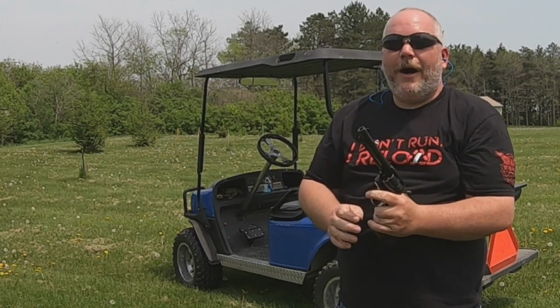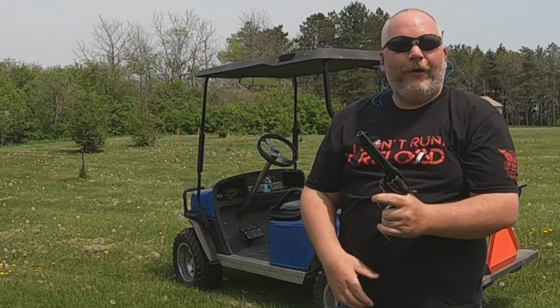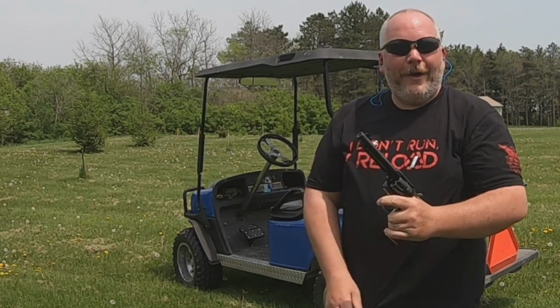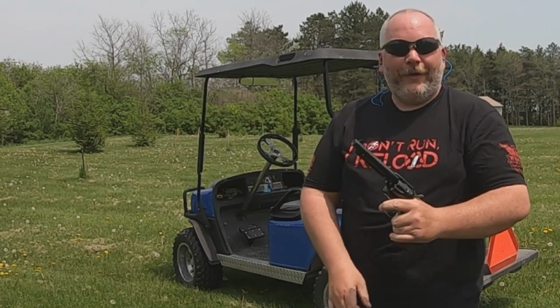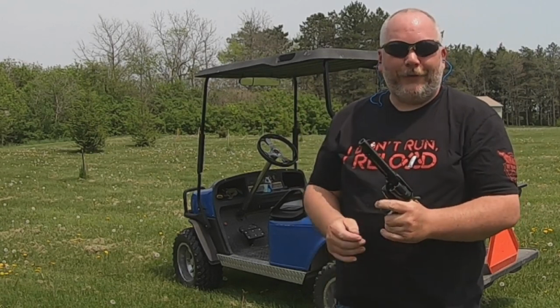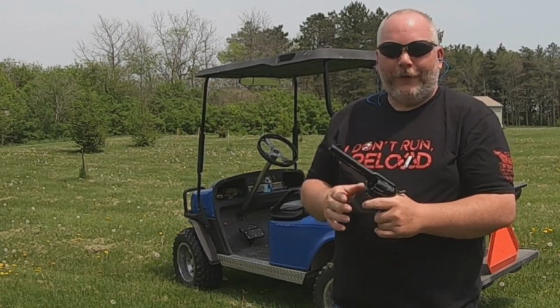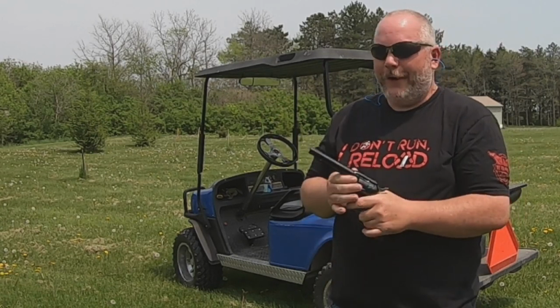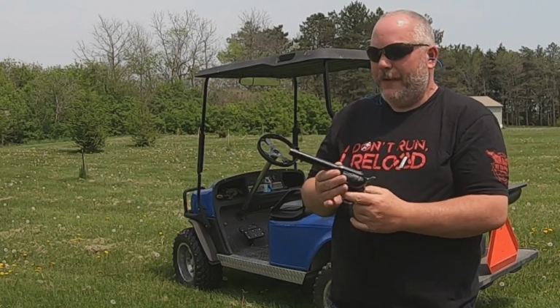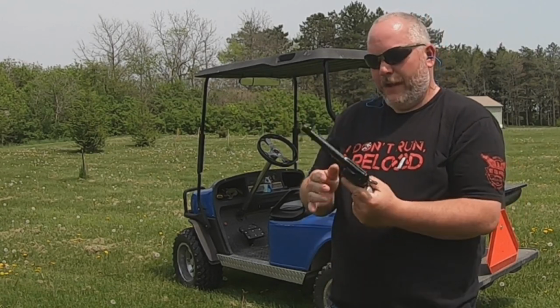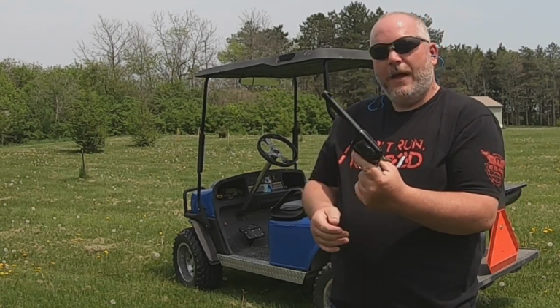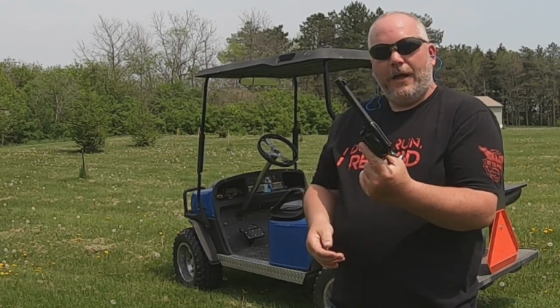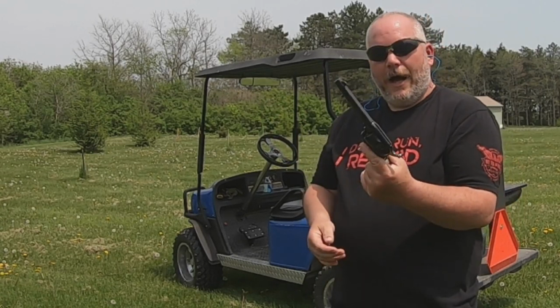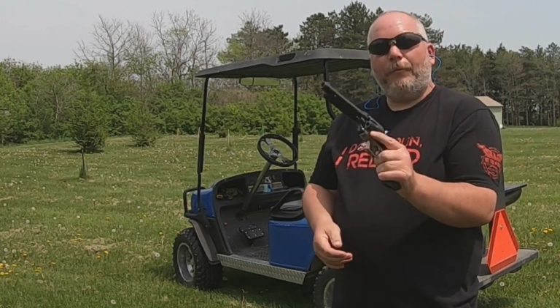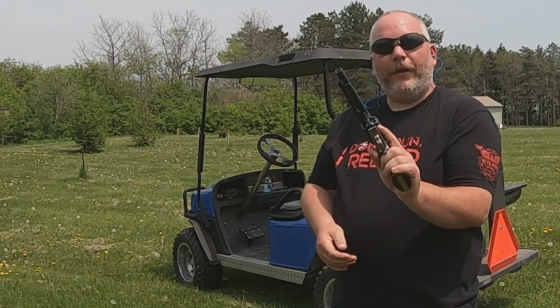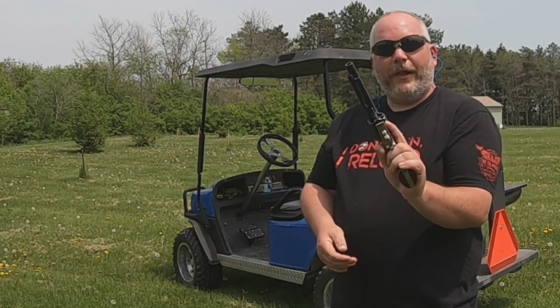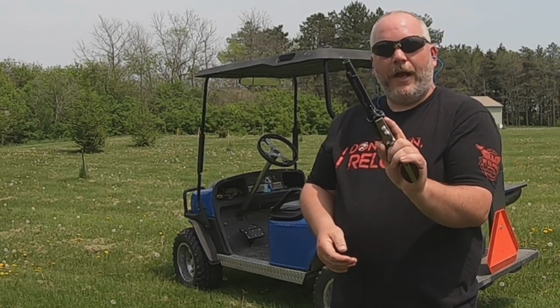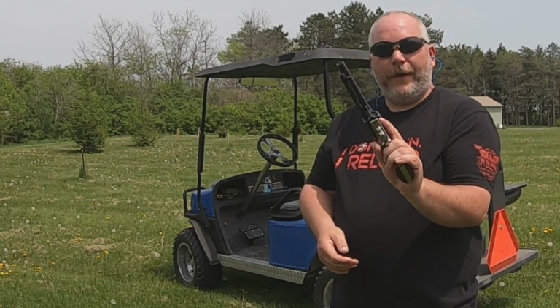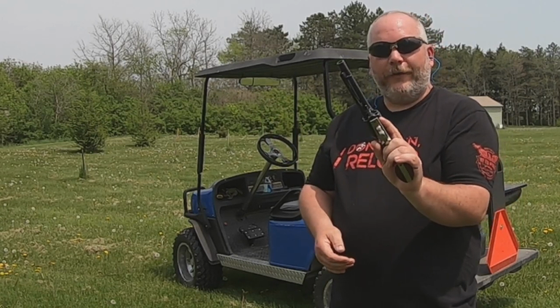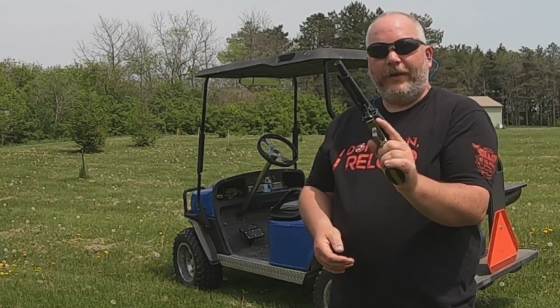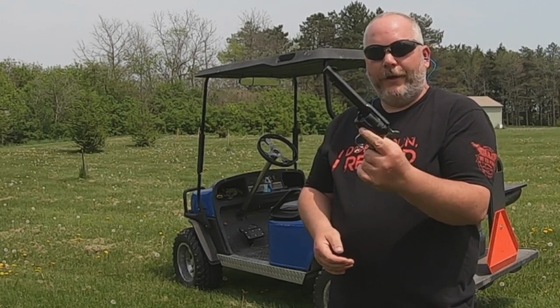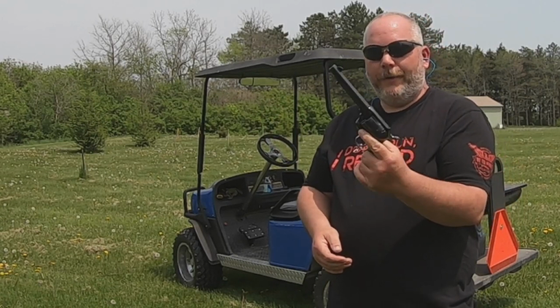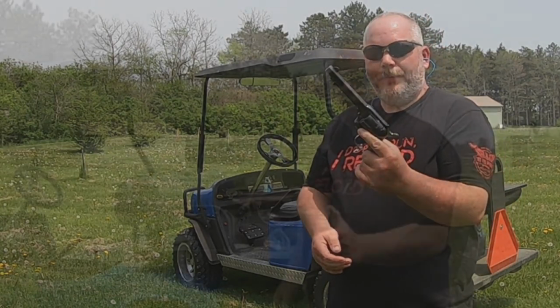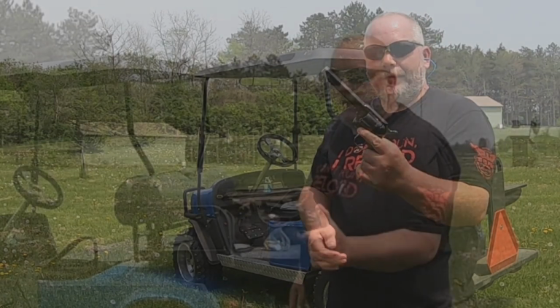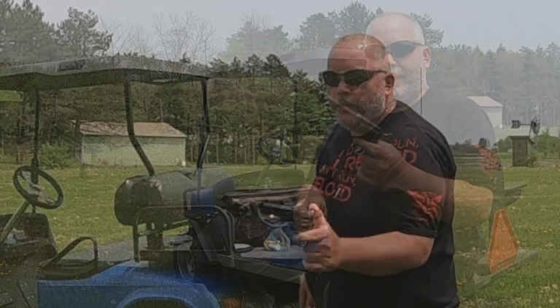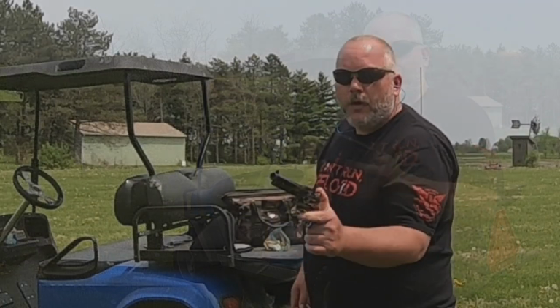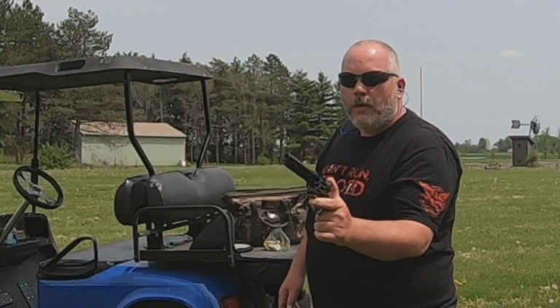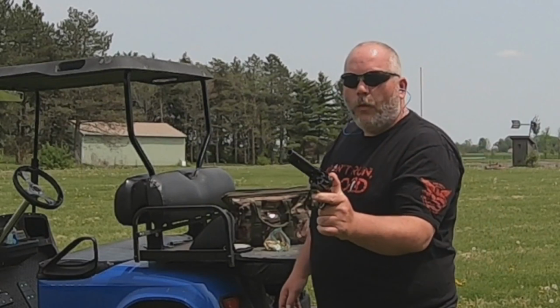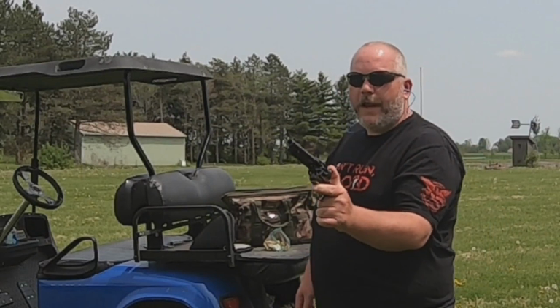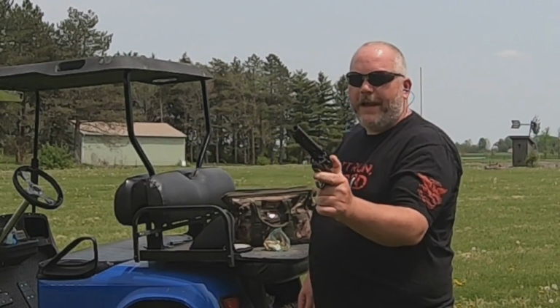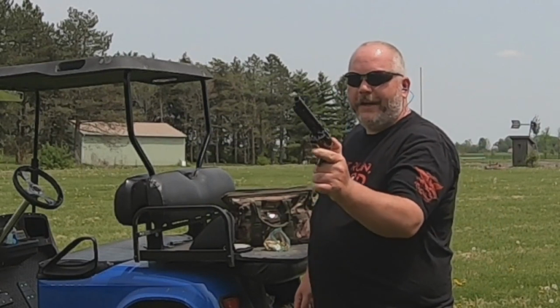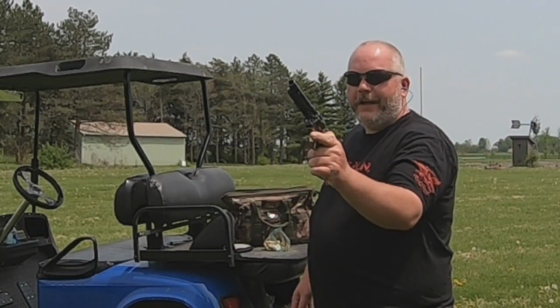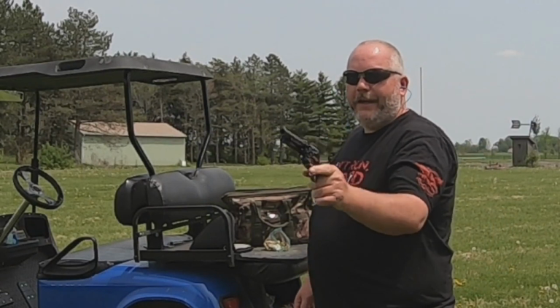Got too happy on the trigger on that one. This is fun — I'm really glad I picked this gun up. One-handed again.